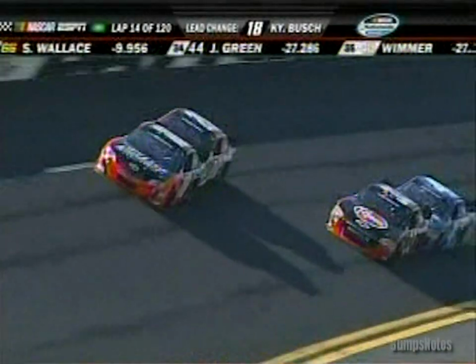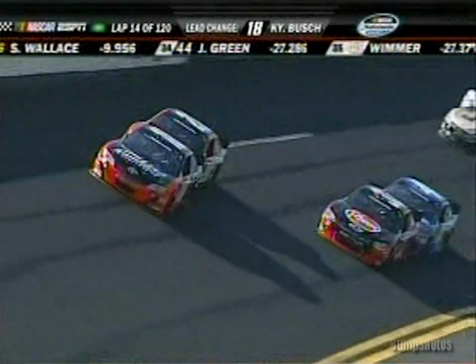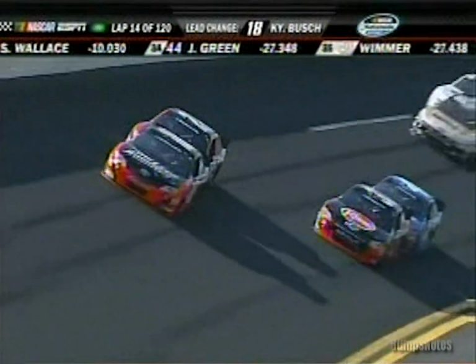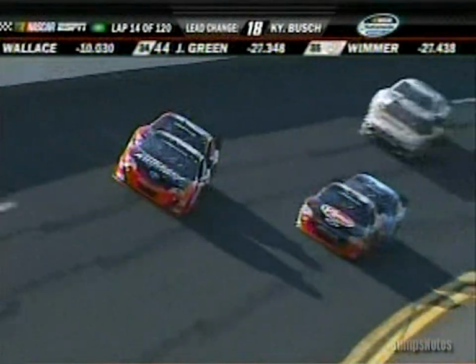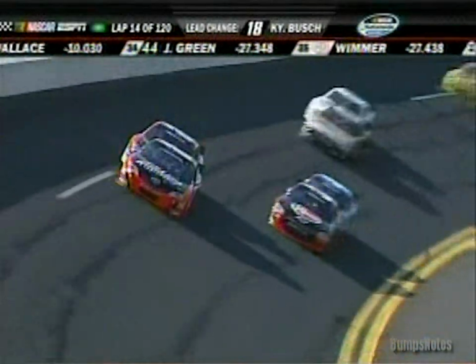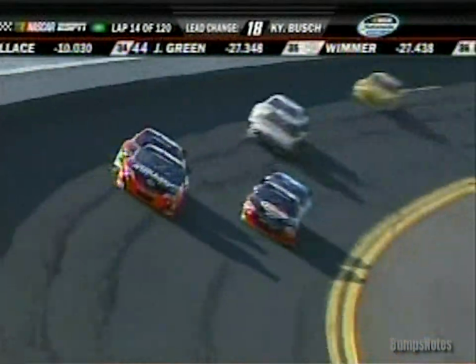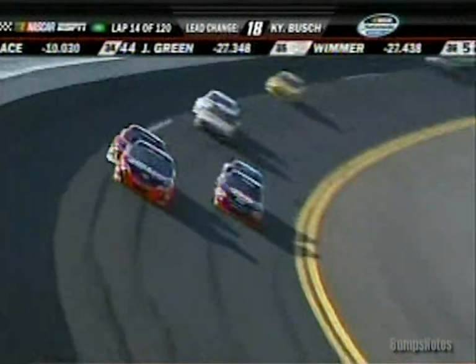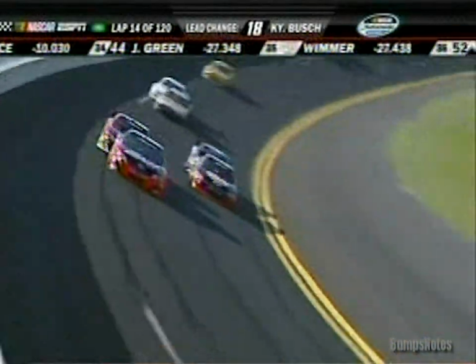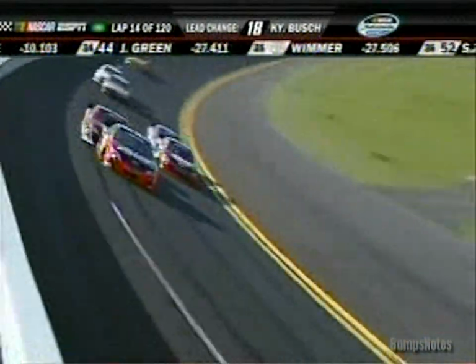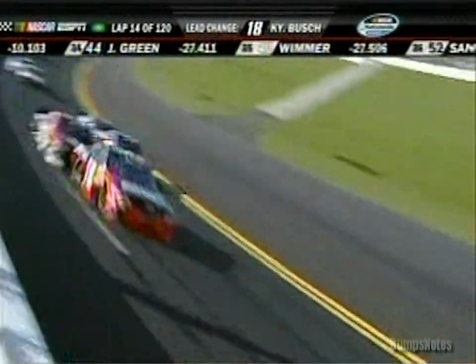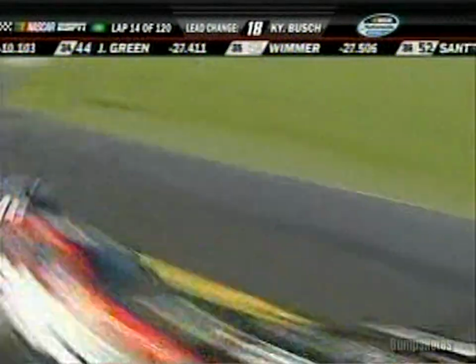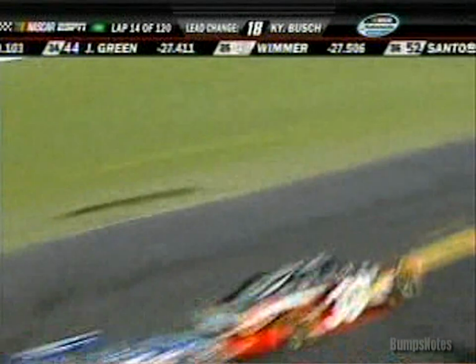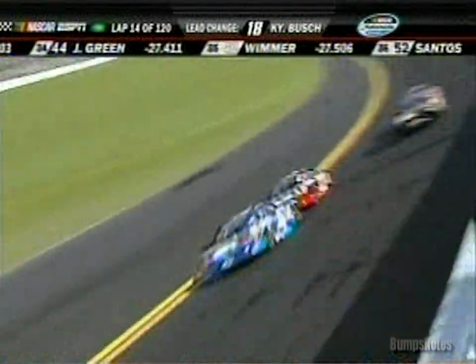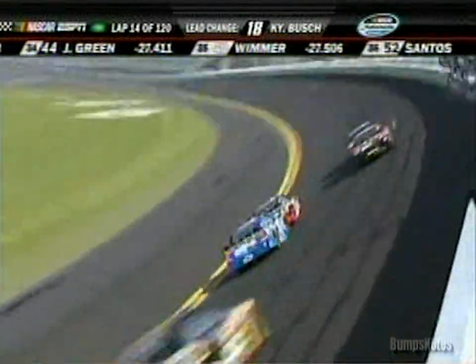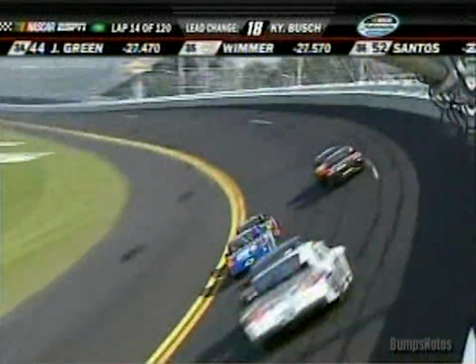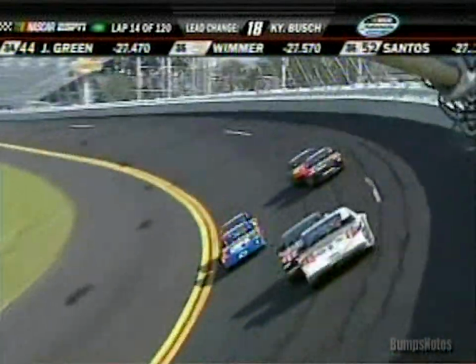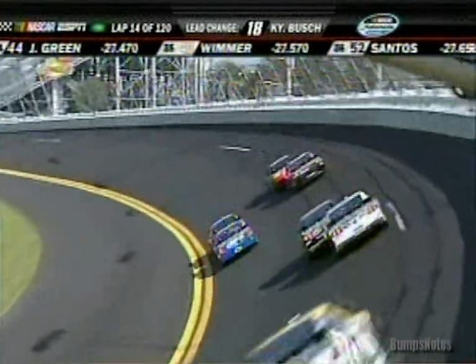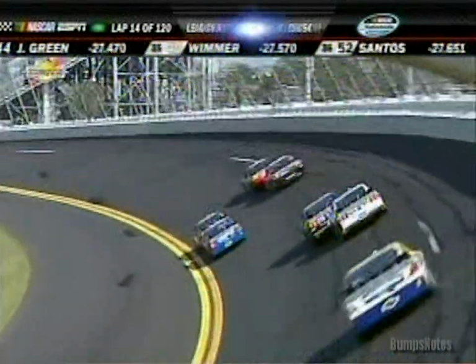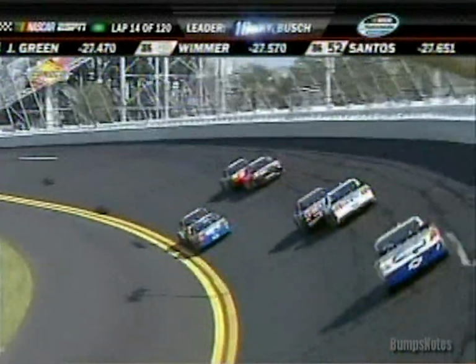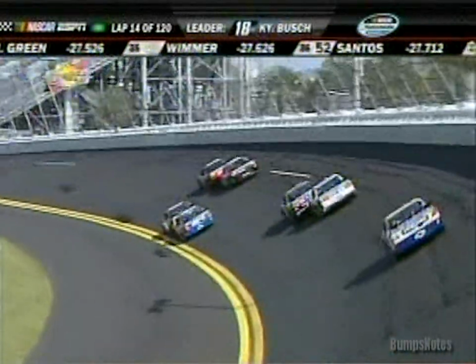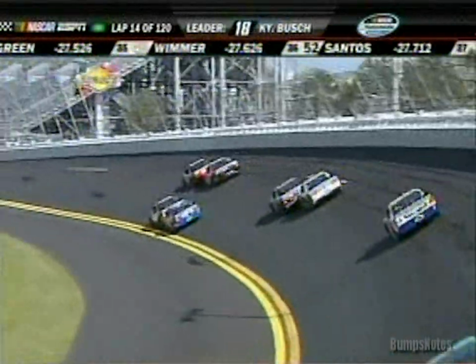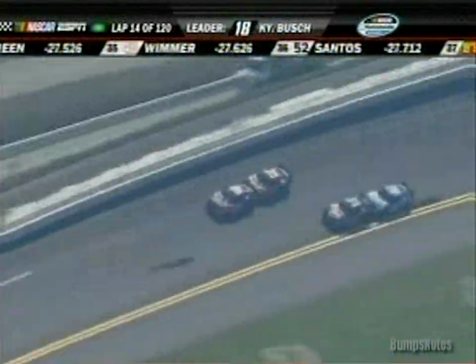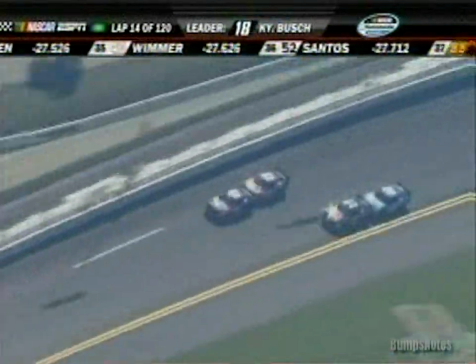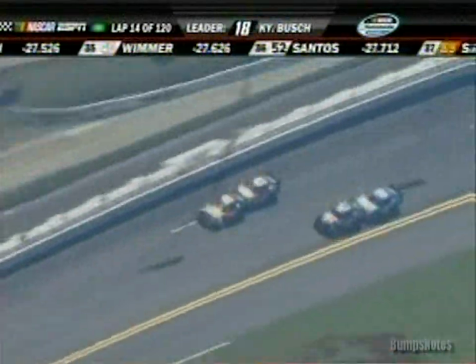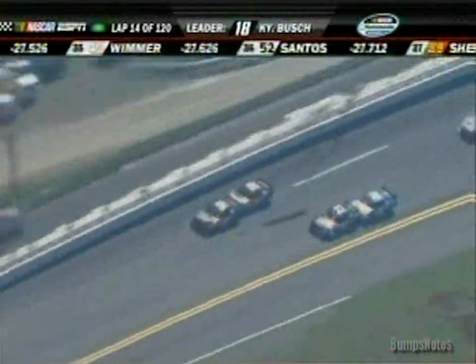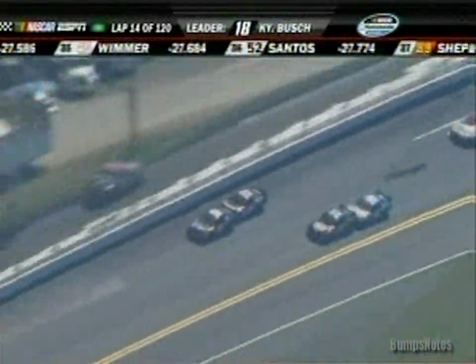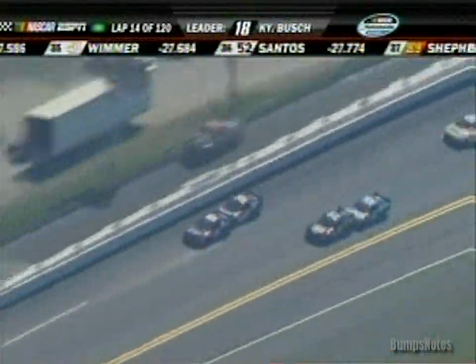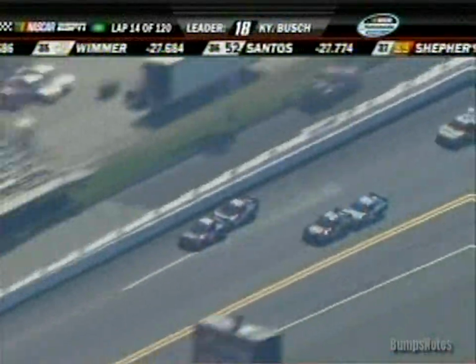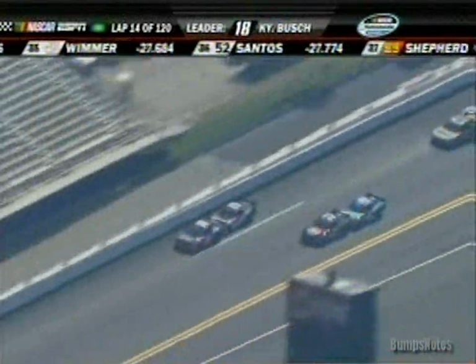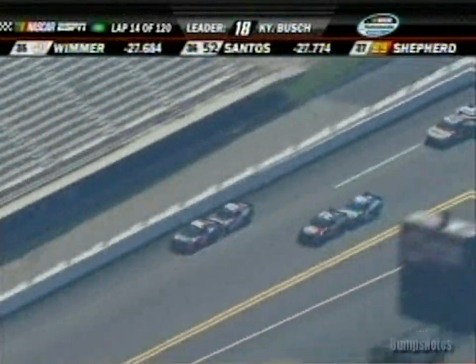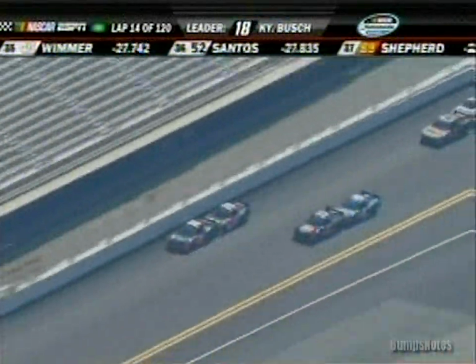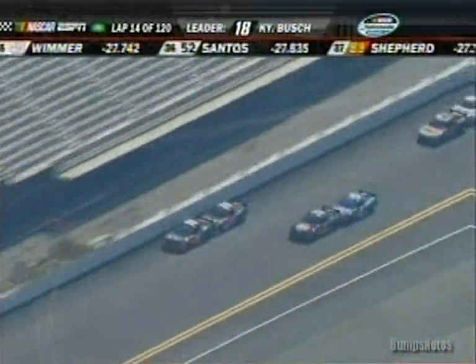Up high, it's the two Toyotas of Joe Gibbs Racing — Kyle Busch in front of Joey. Trevor Bayne doing a great job pushing.